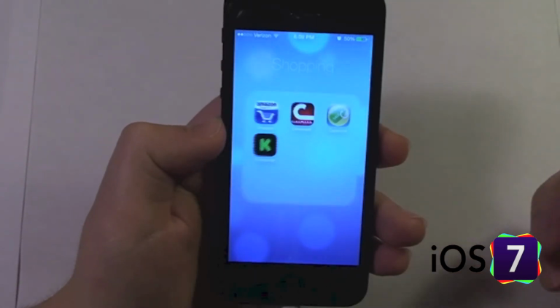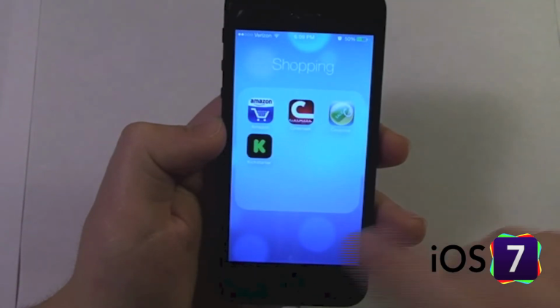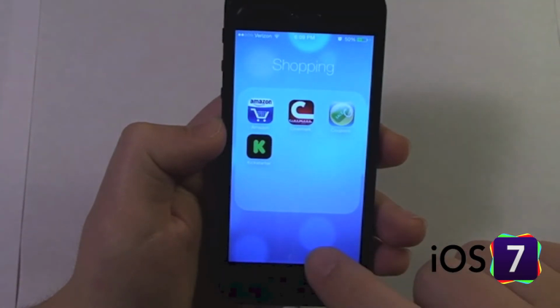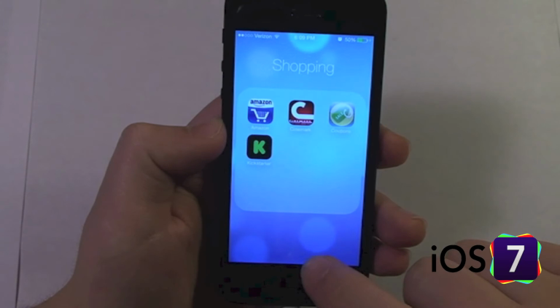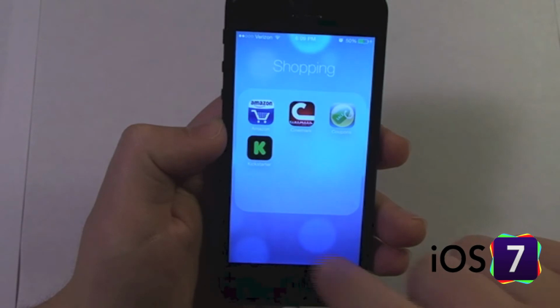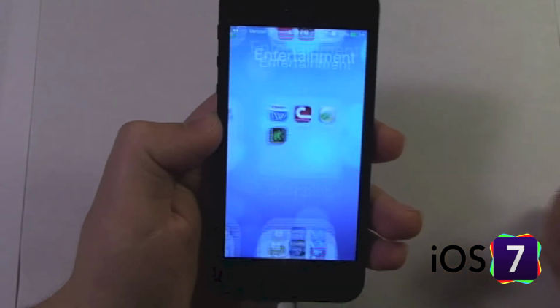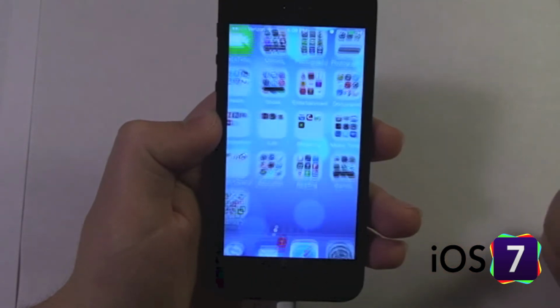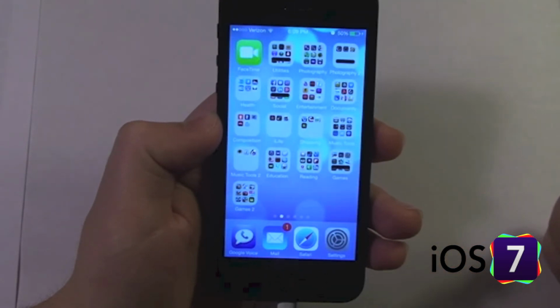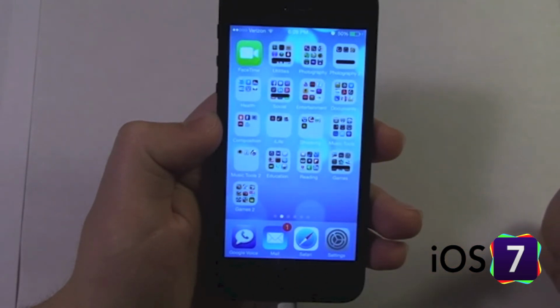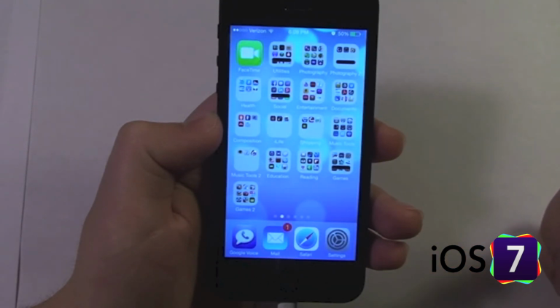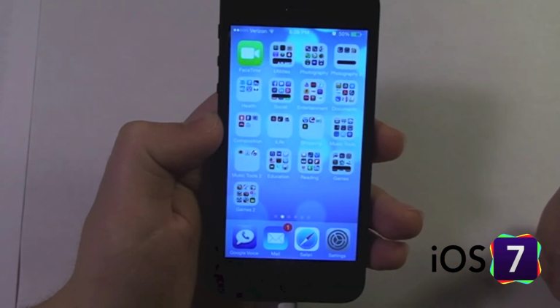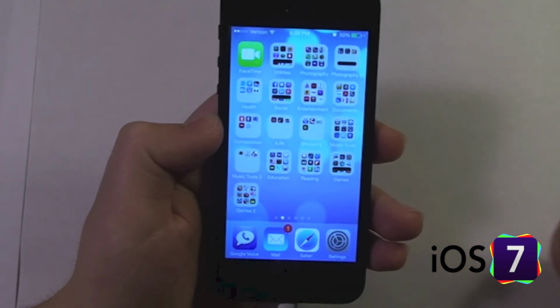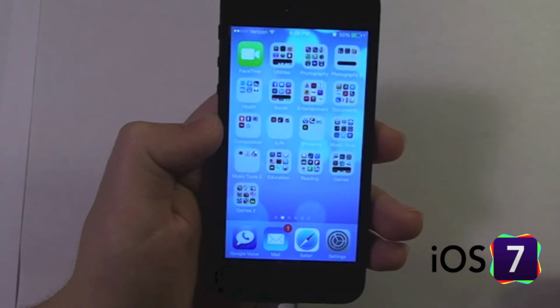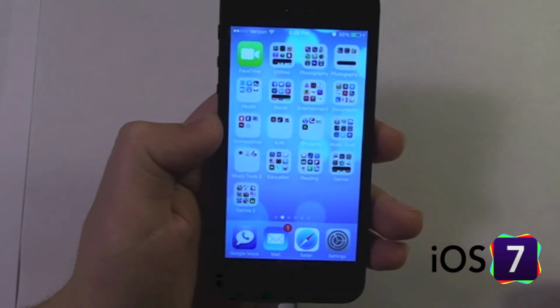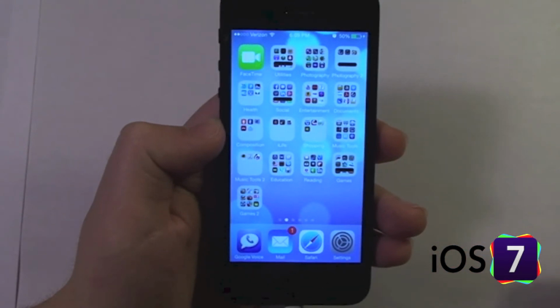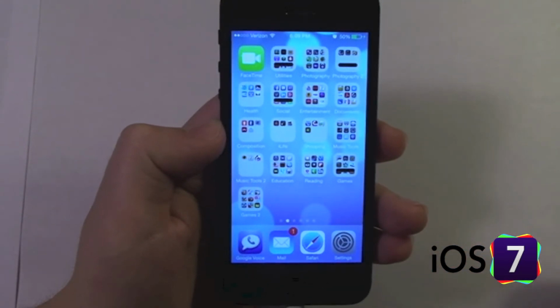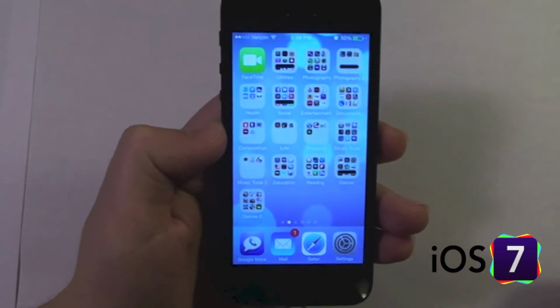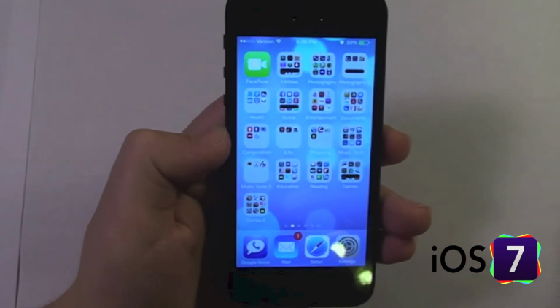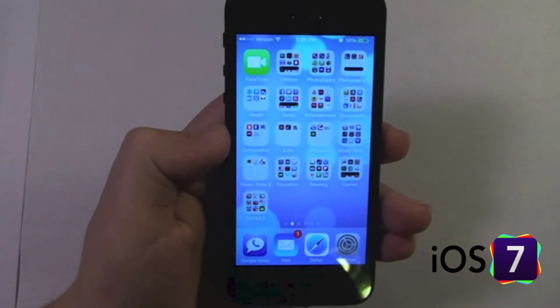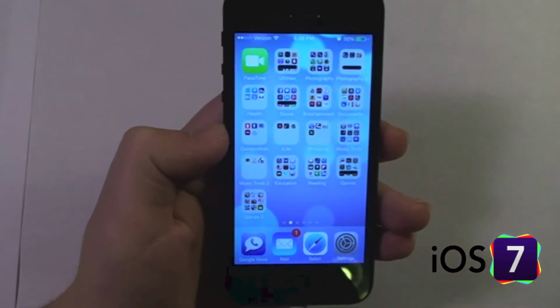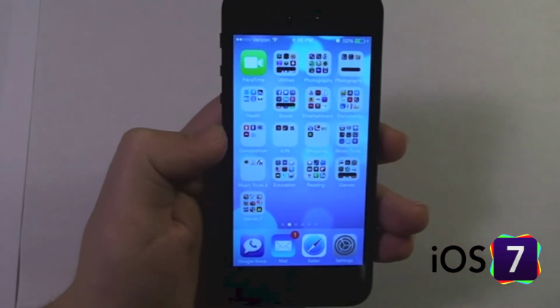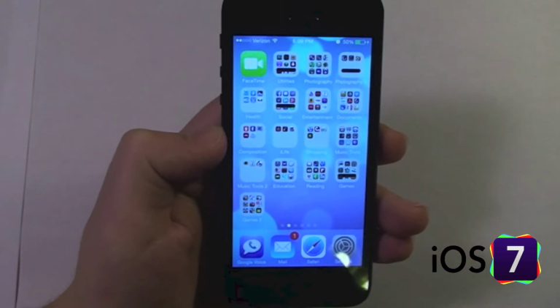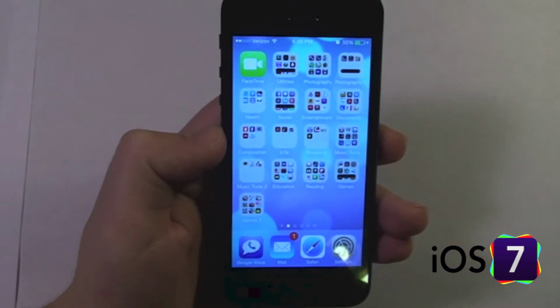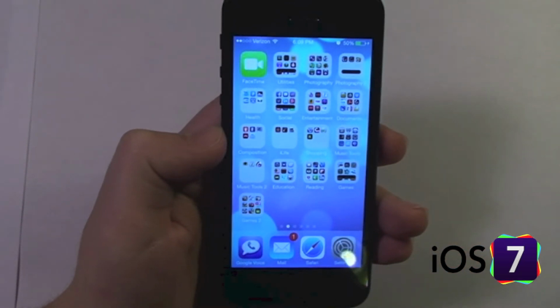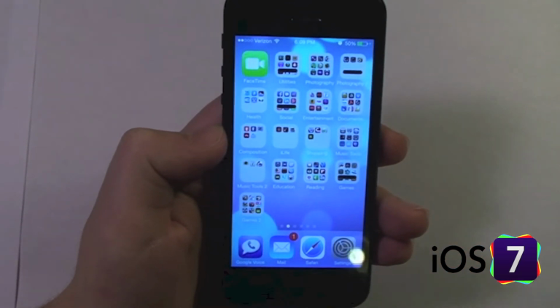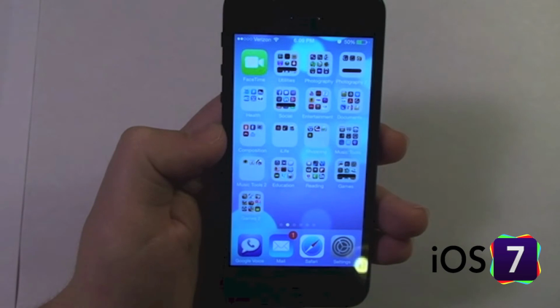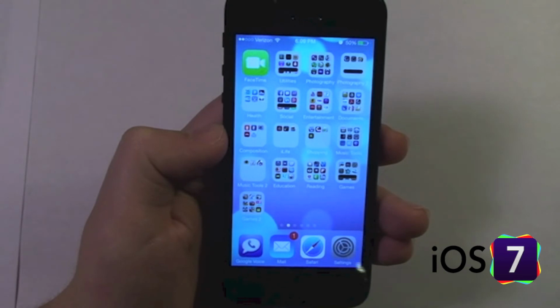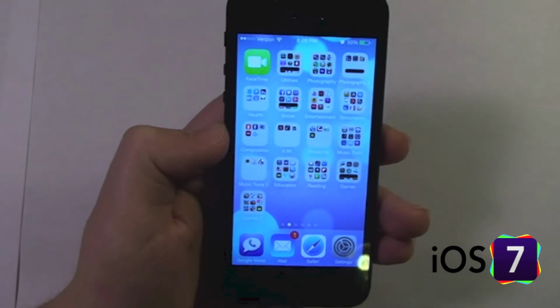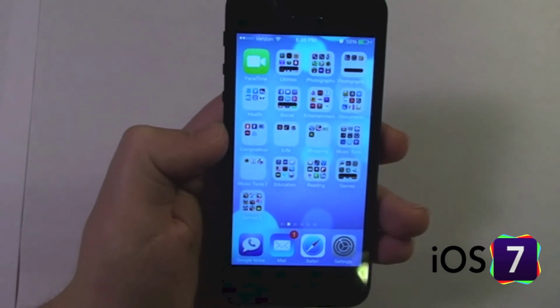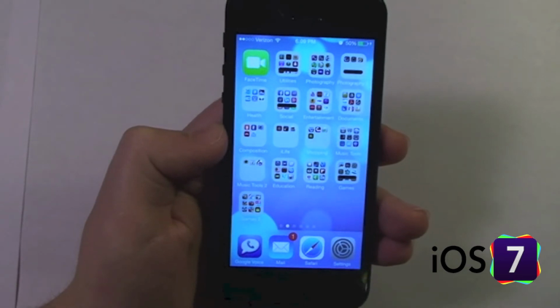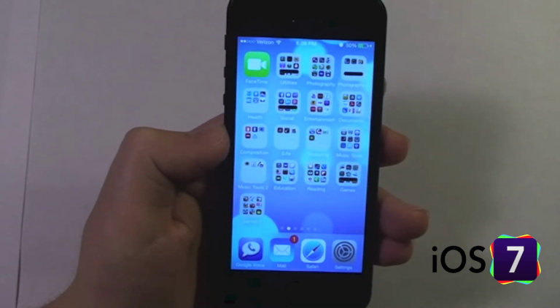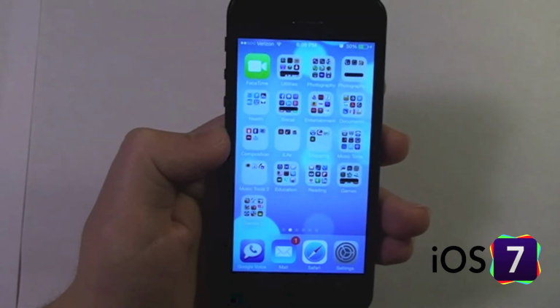So those are the new folders in iOS 7. Check out the other iOS 7 videos in the iOS 7 playlist.